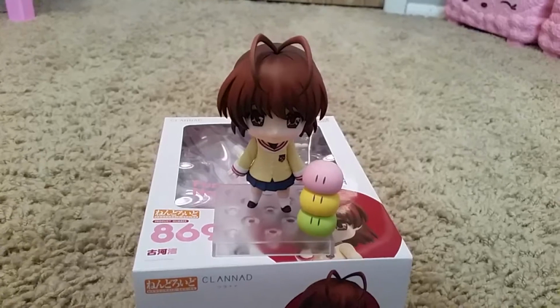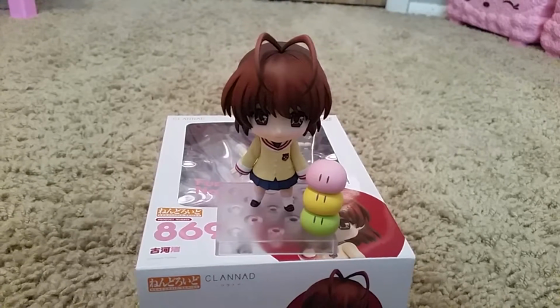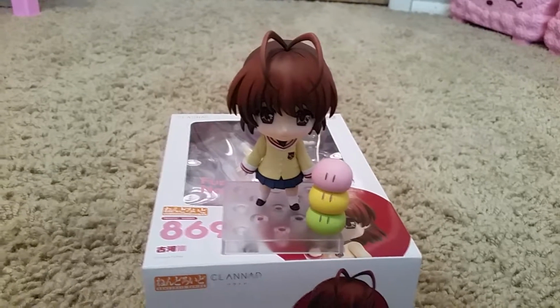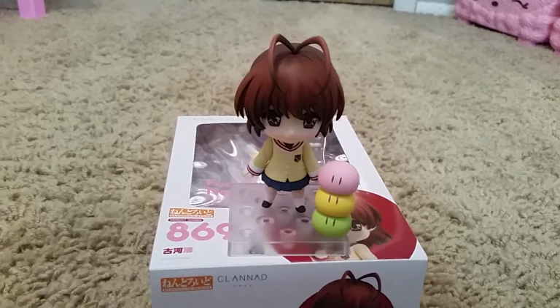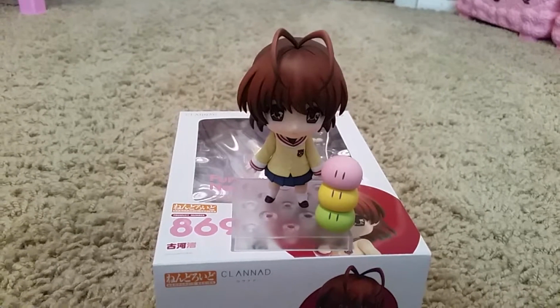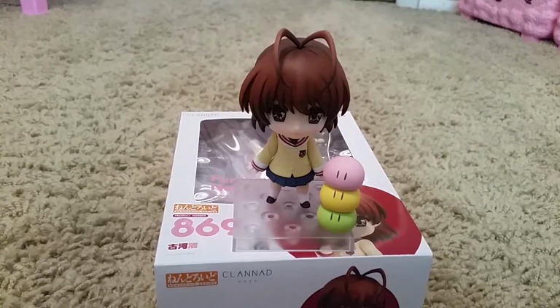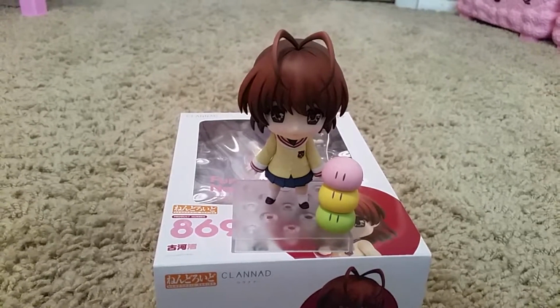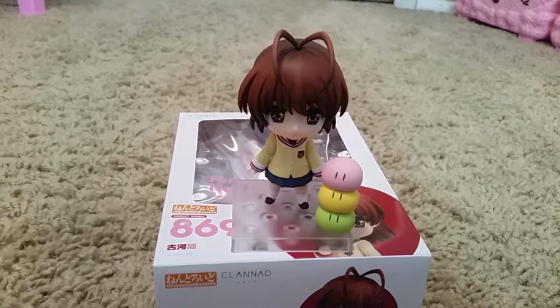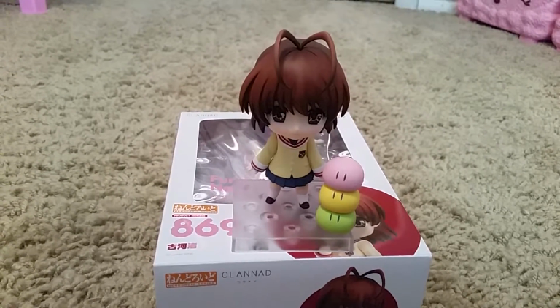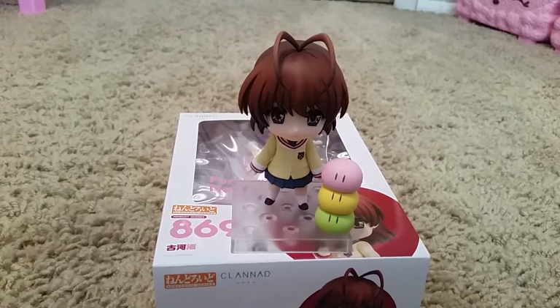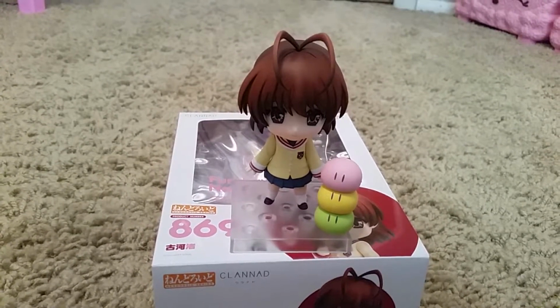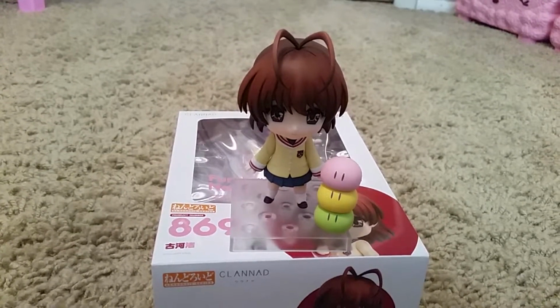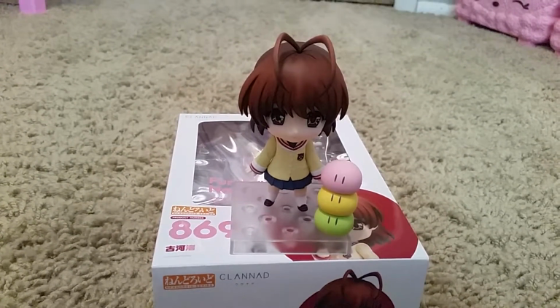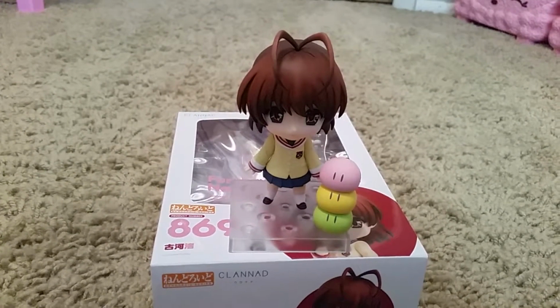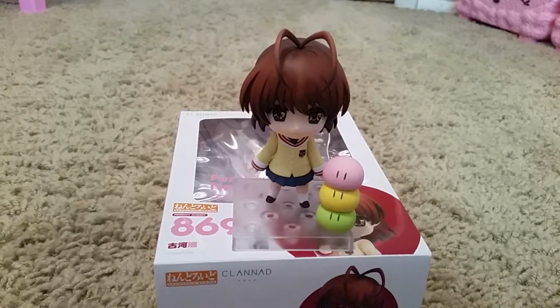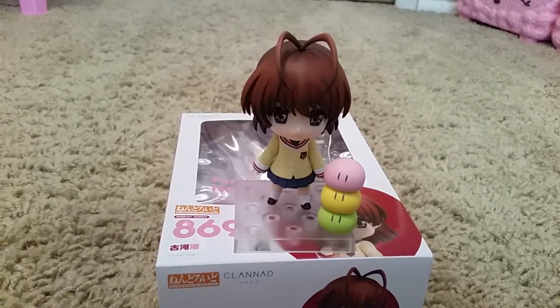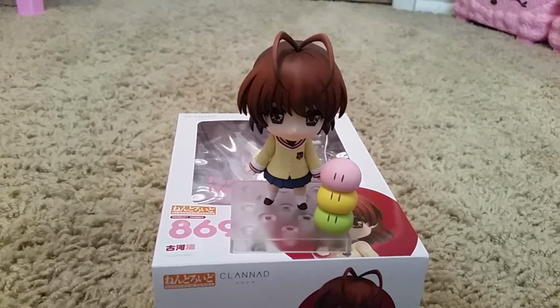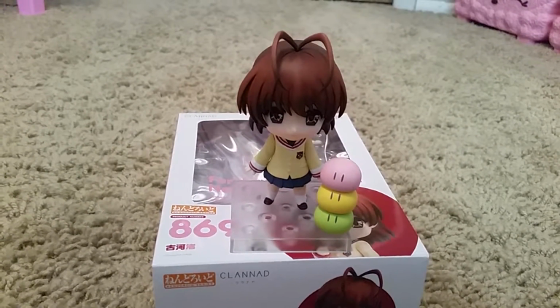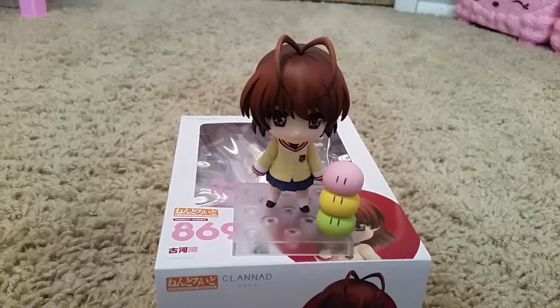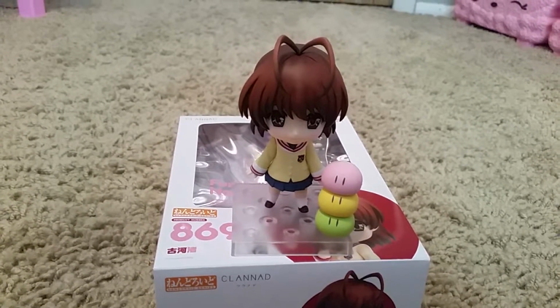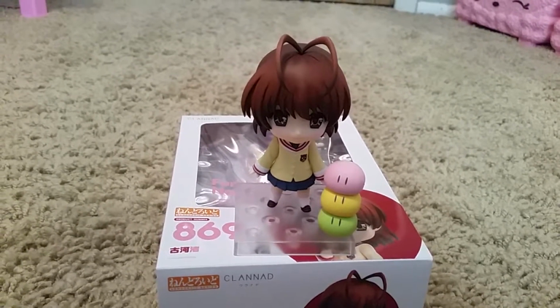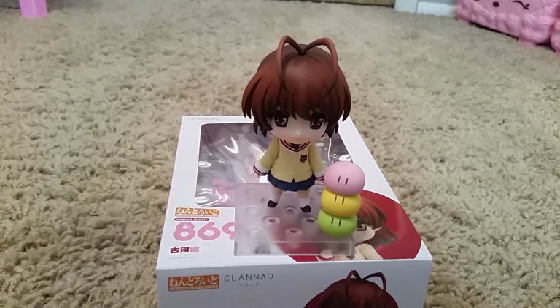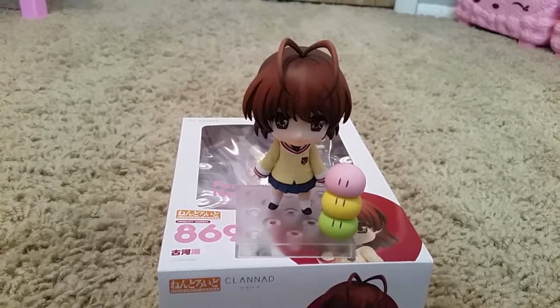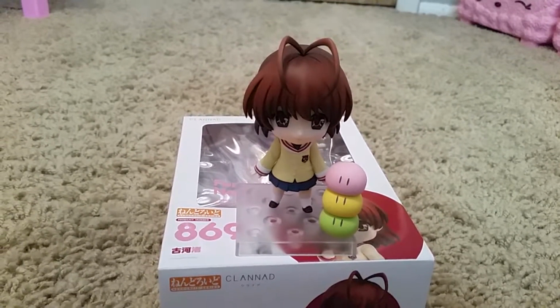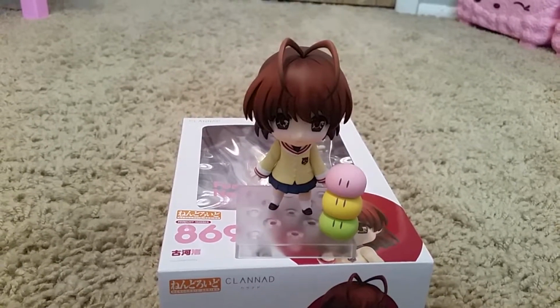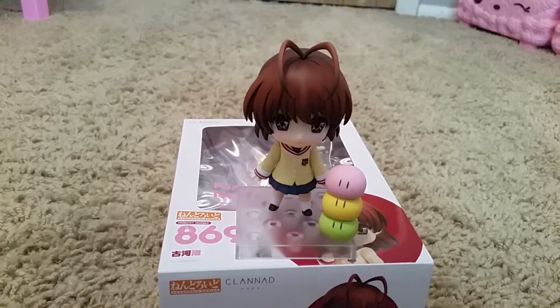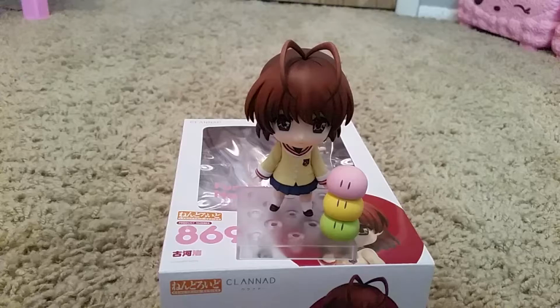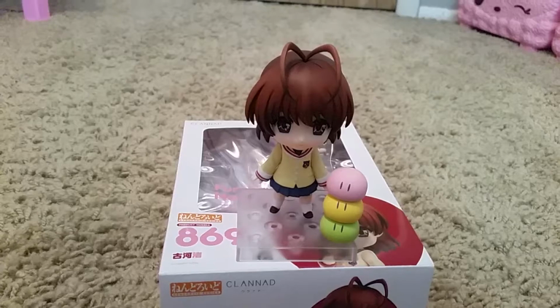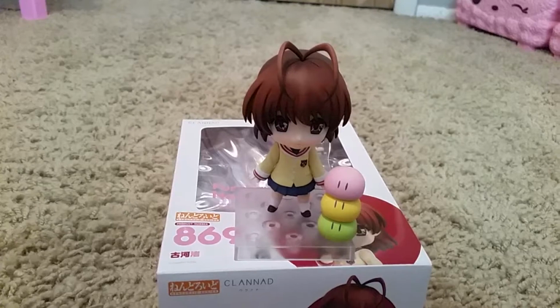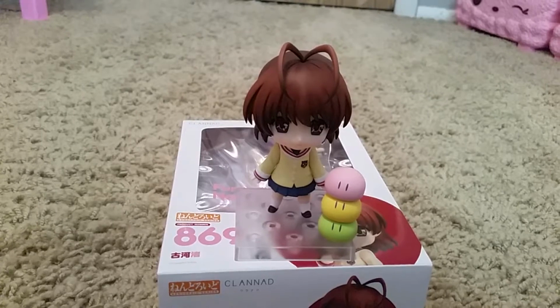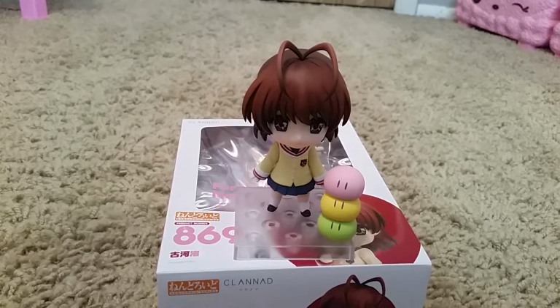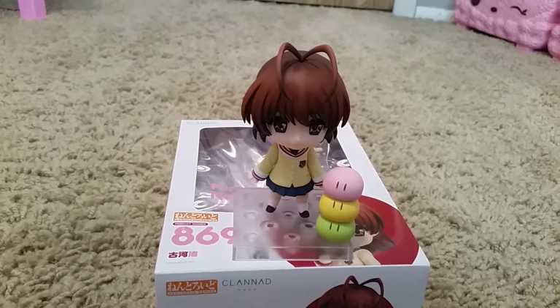Overall, this is a very cute figure. I'm really glad I got it from GoodSmile to get the extra dongles.